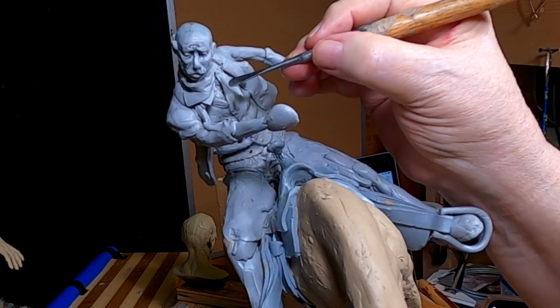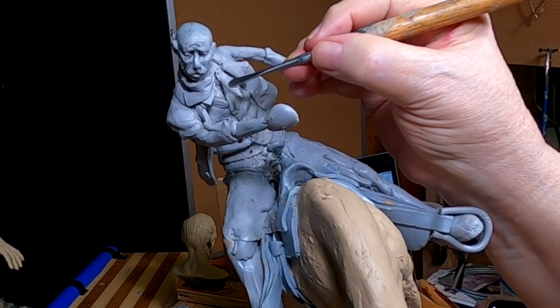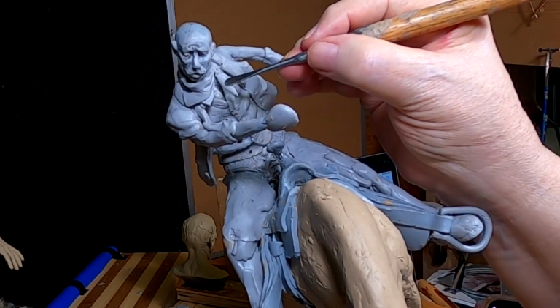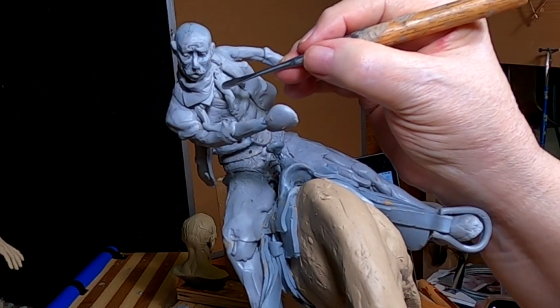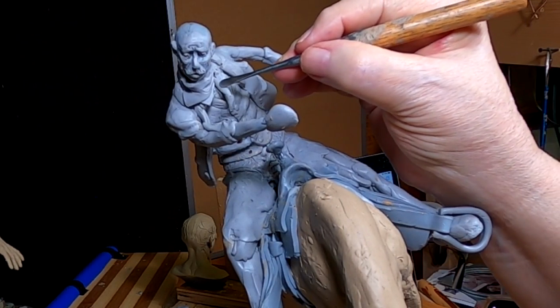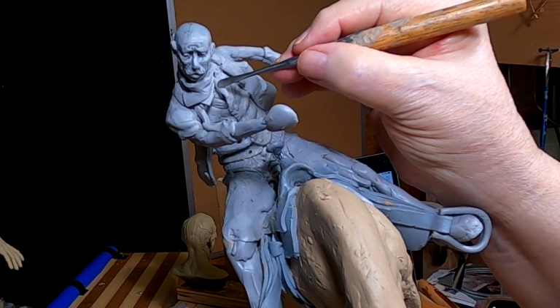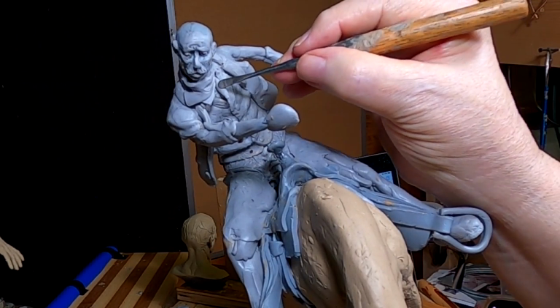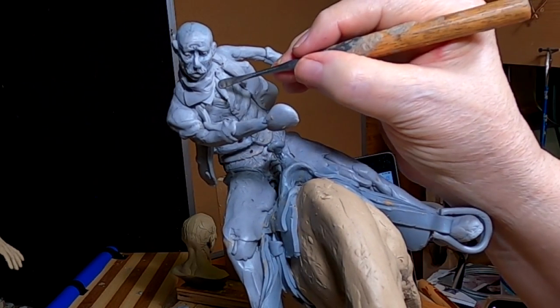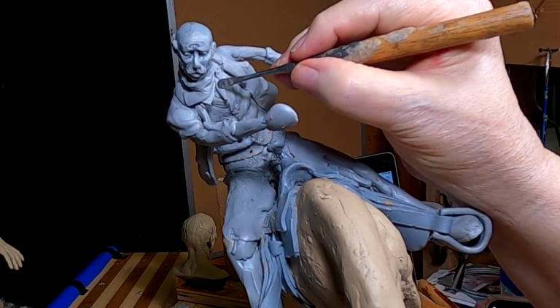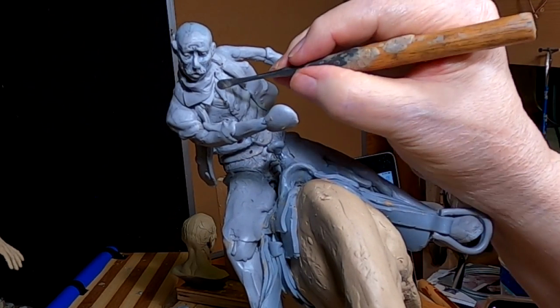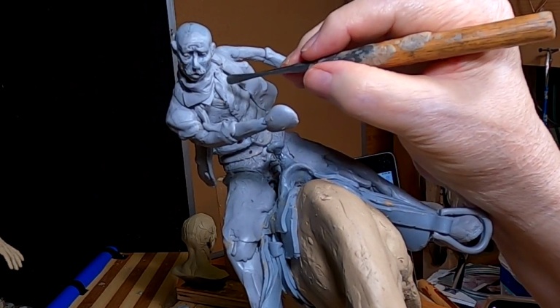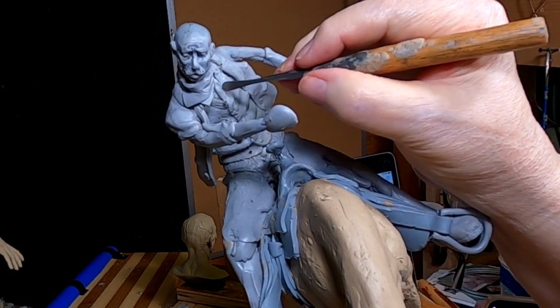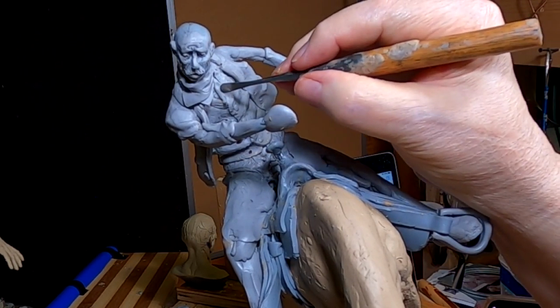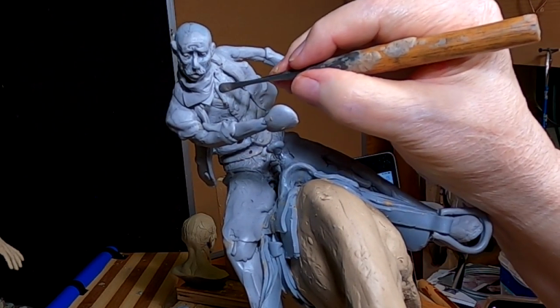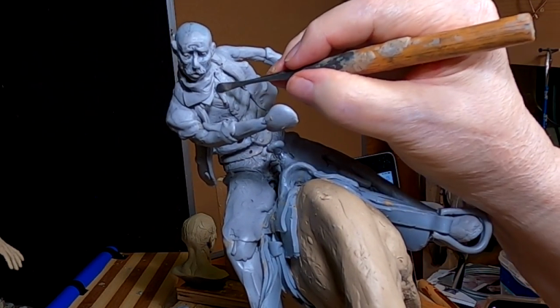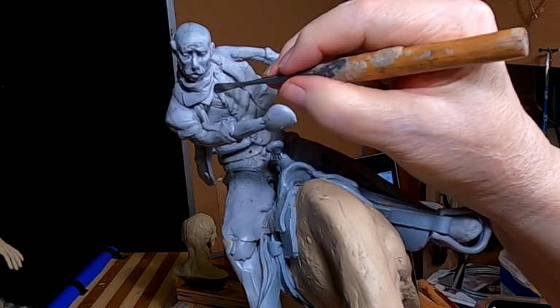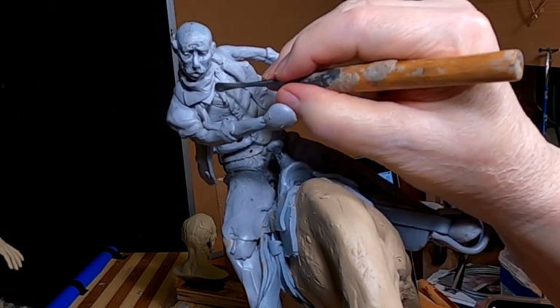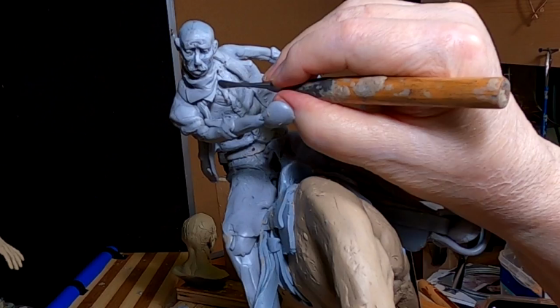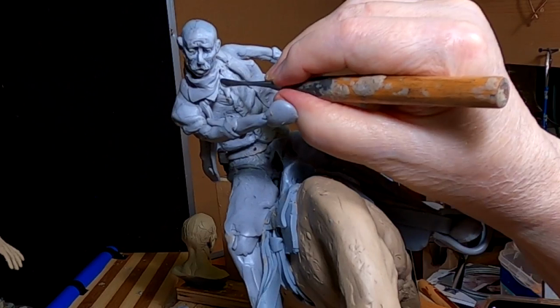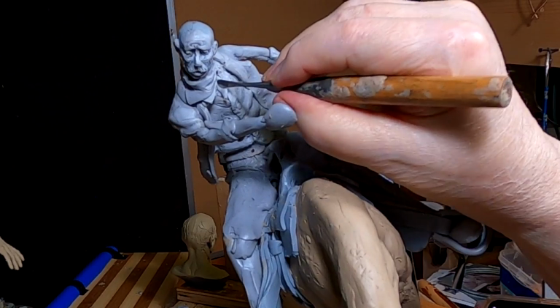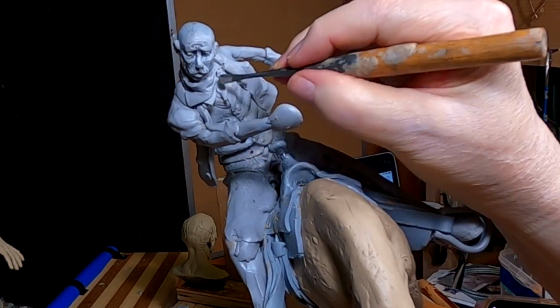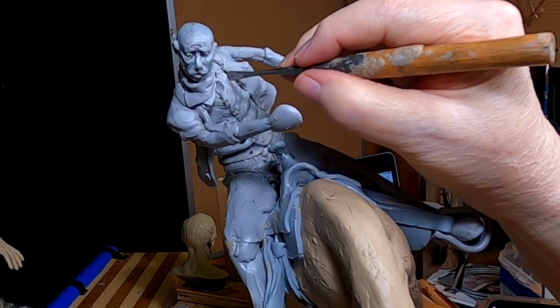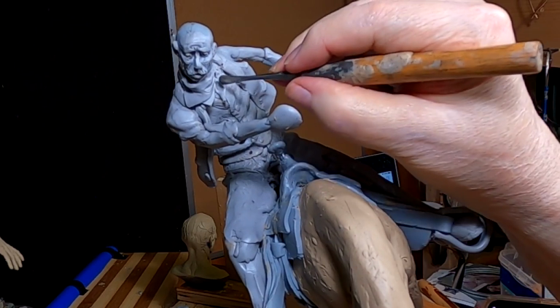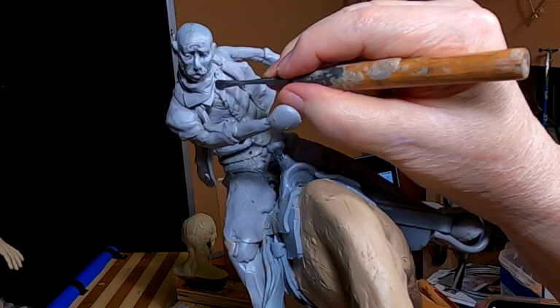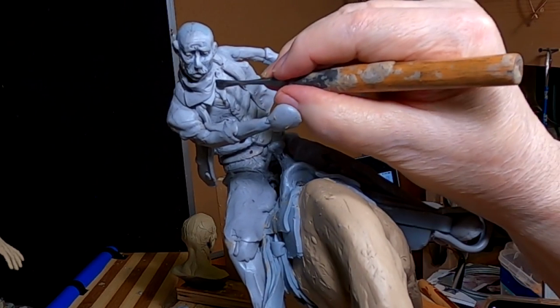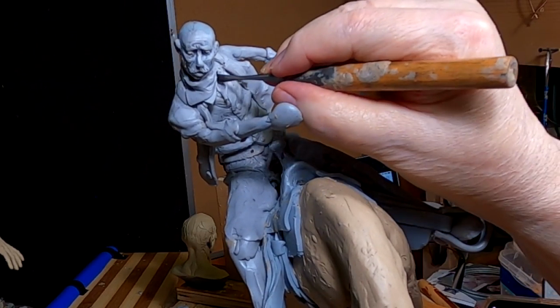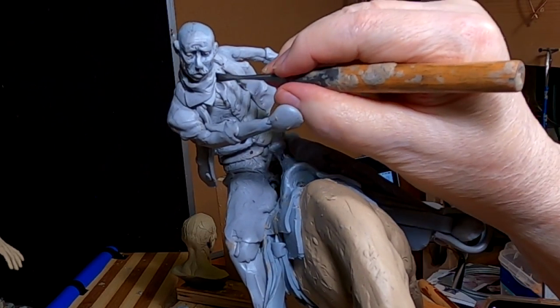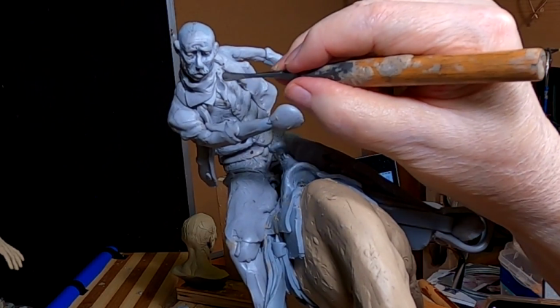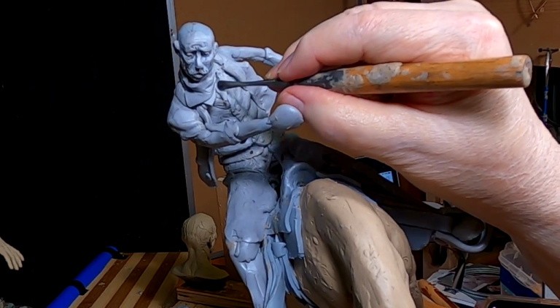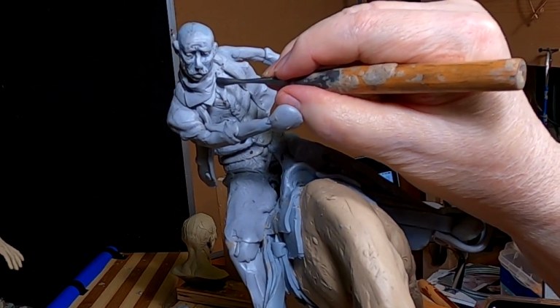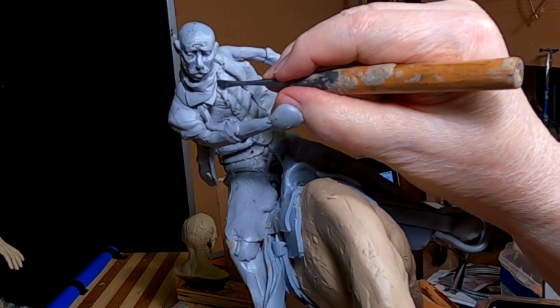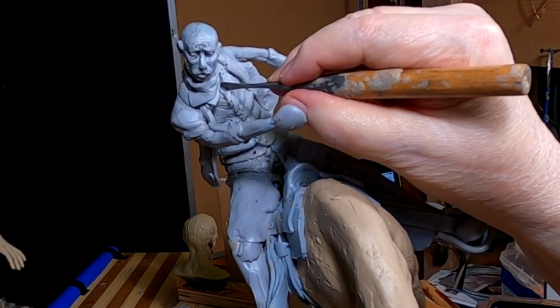Got to fill in underneath the opening of the vest.